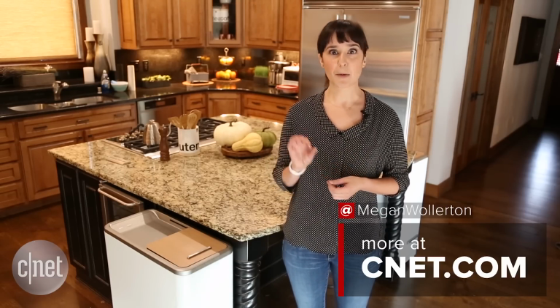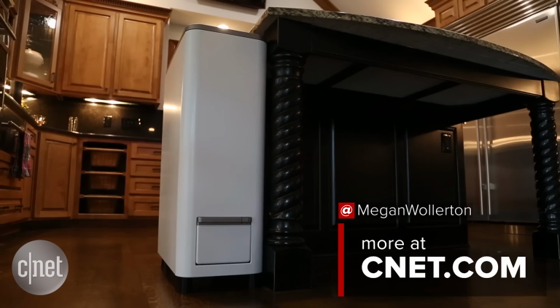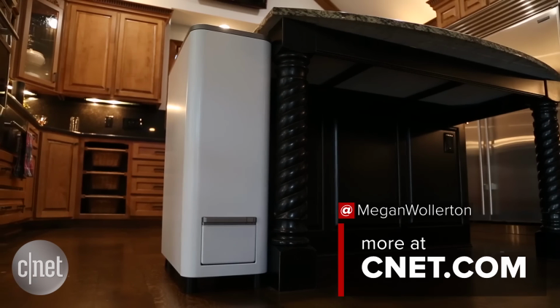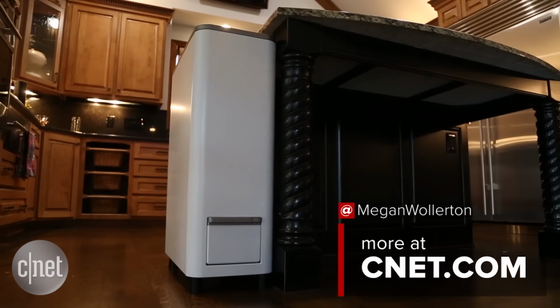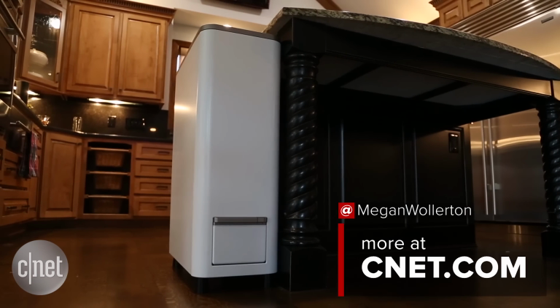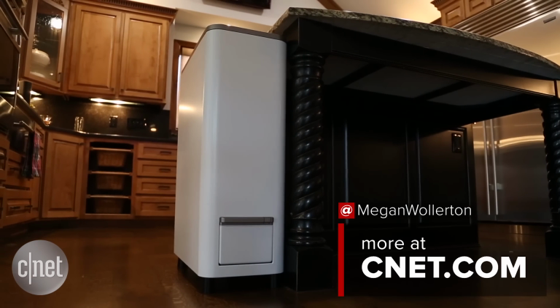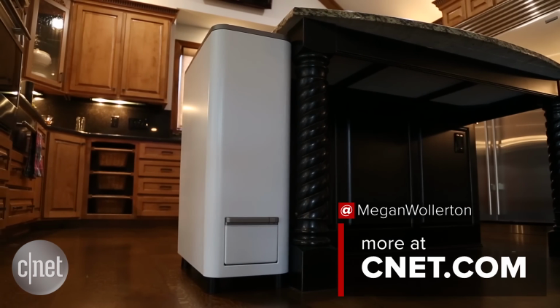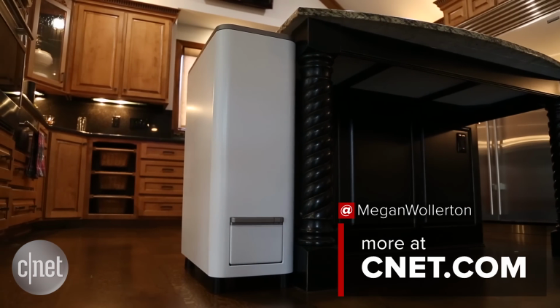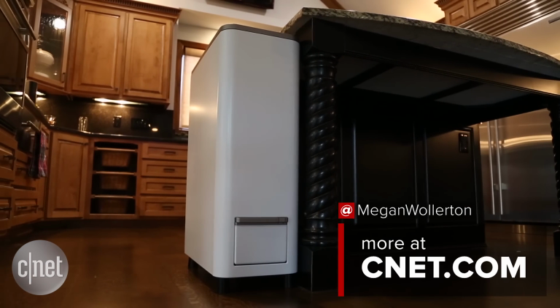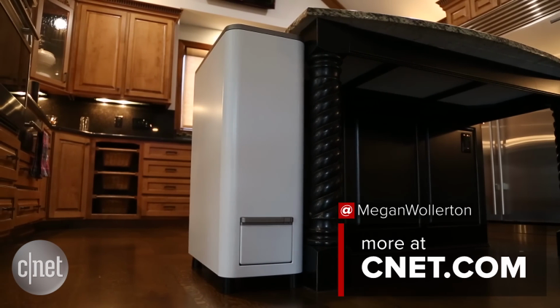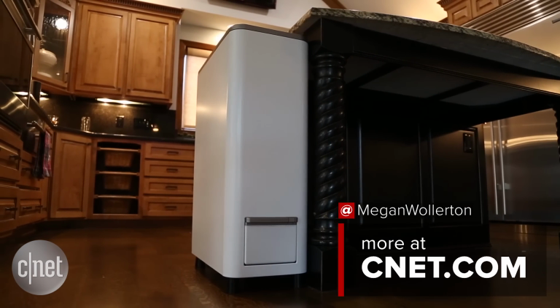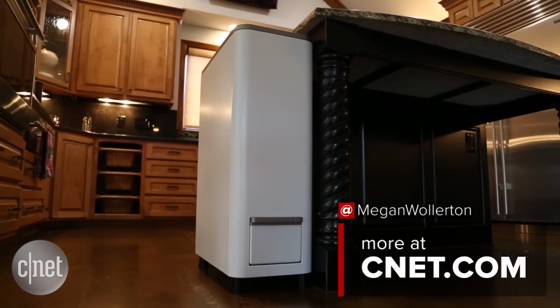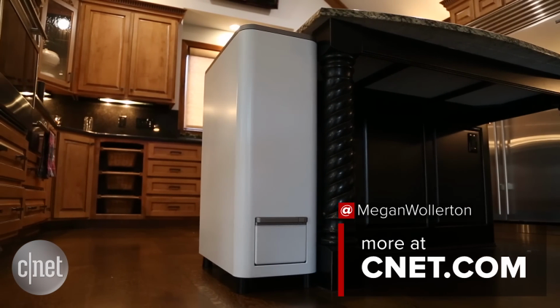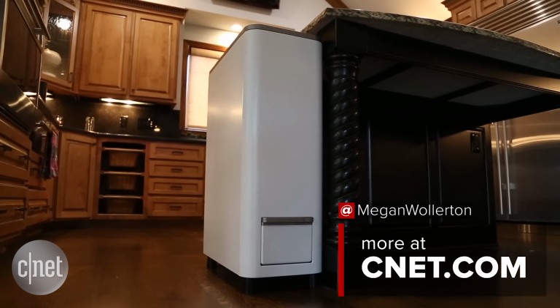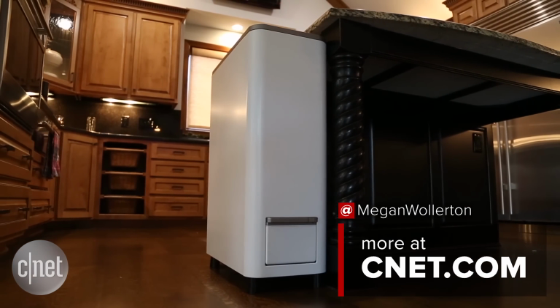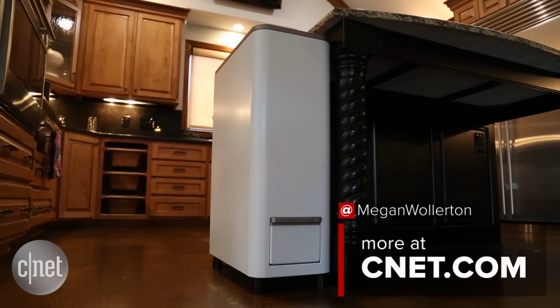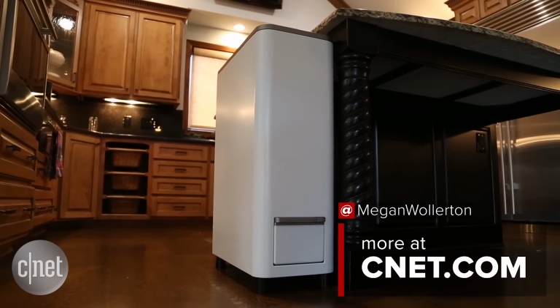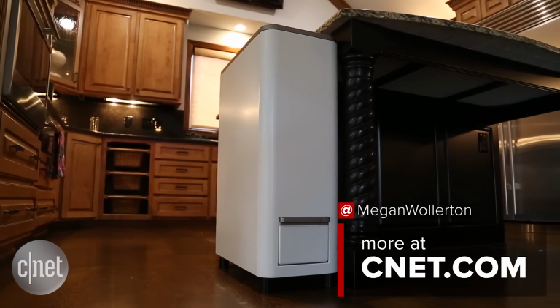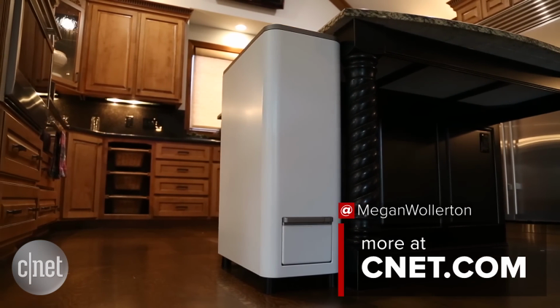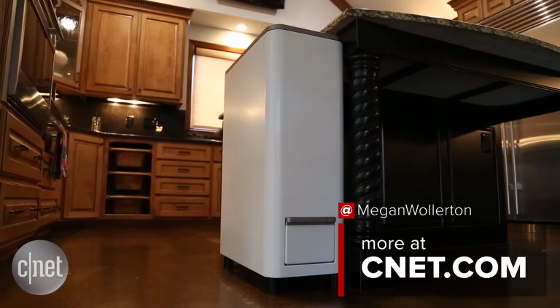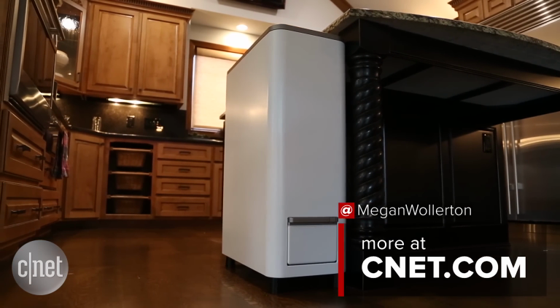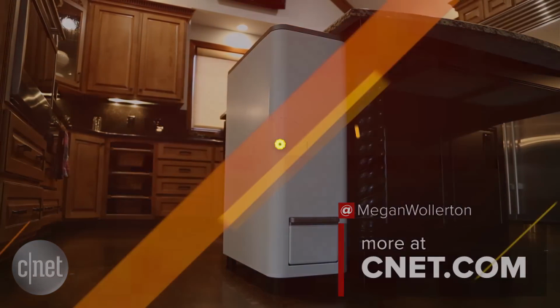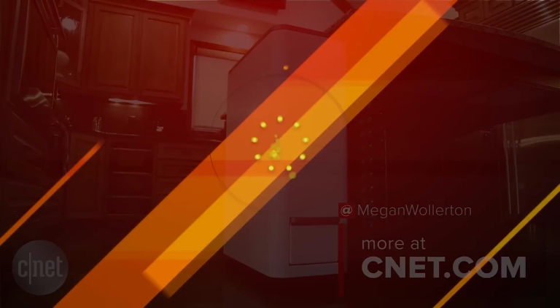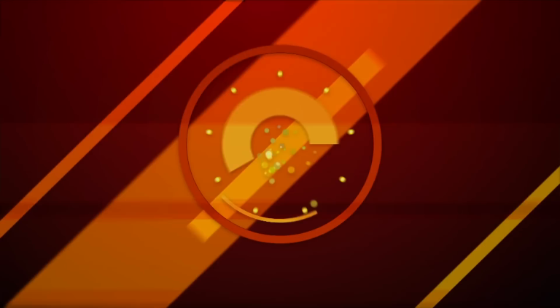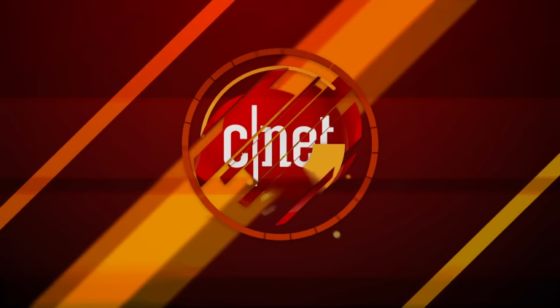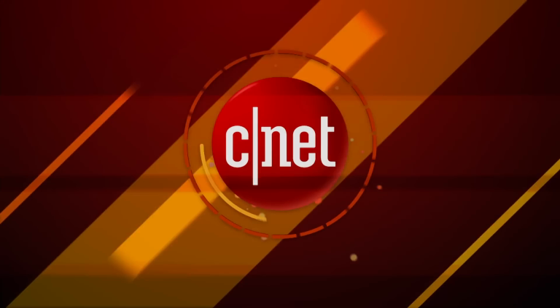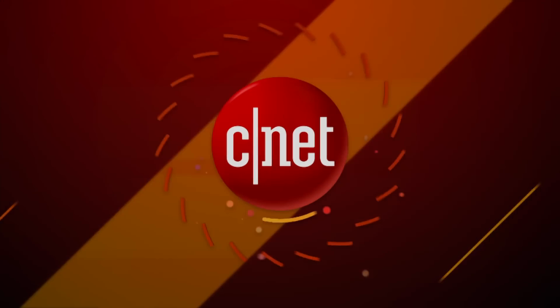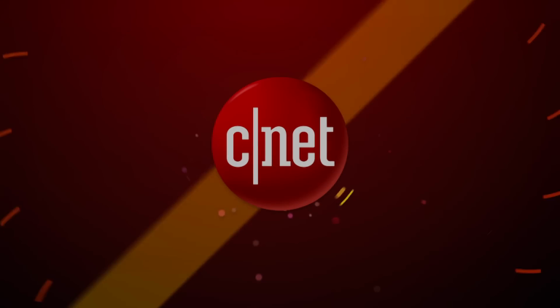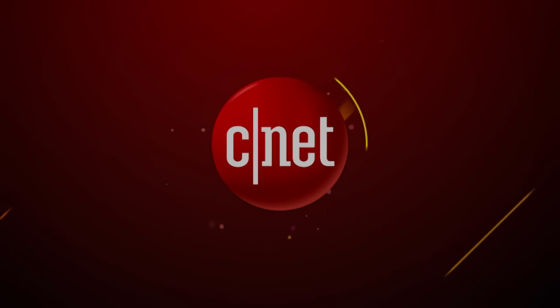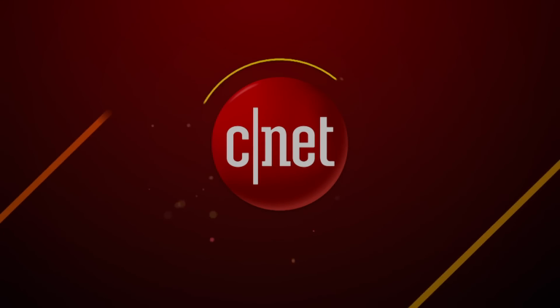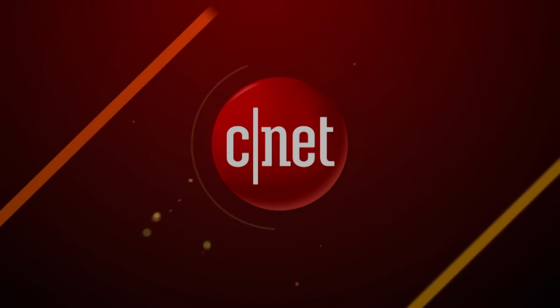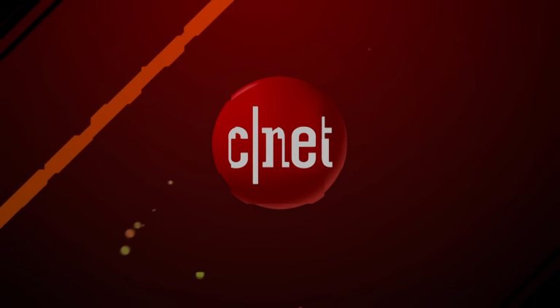But for now, I'm really excited to get to test out this product. I'll see you next time. Bye.